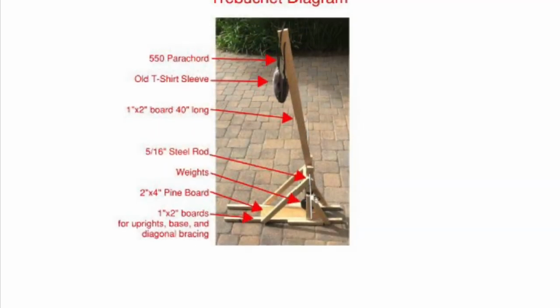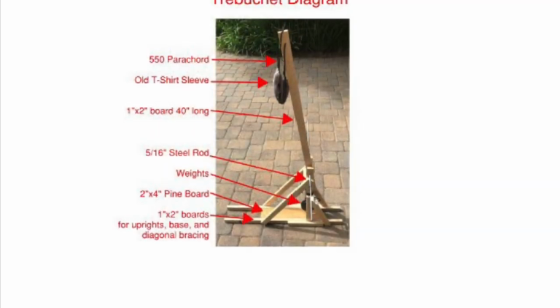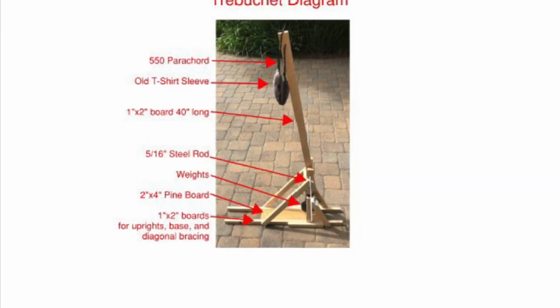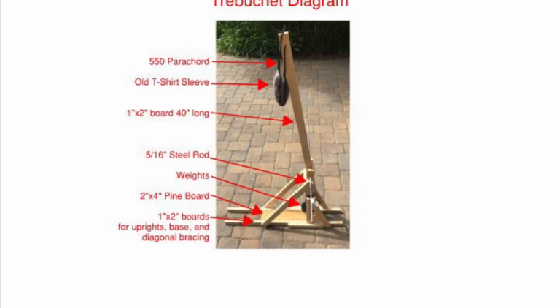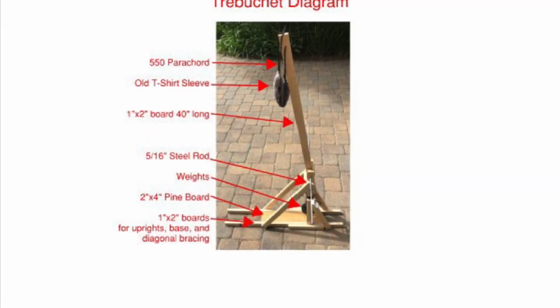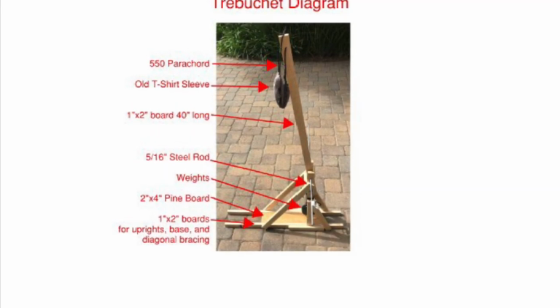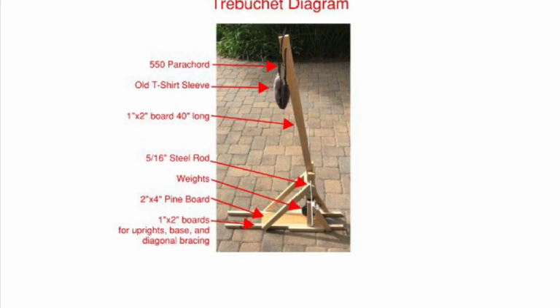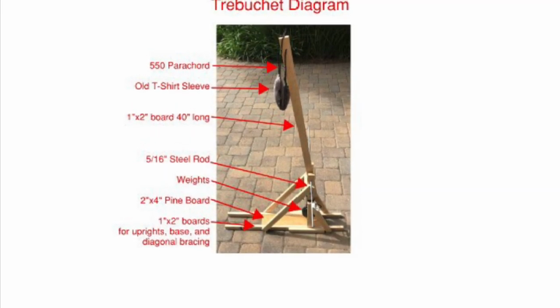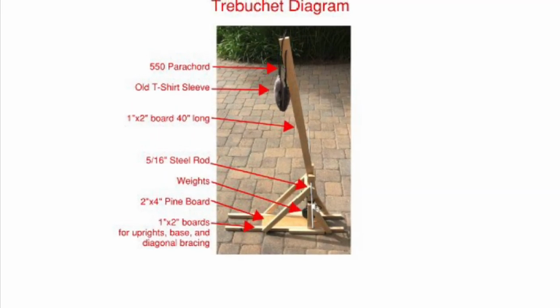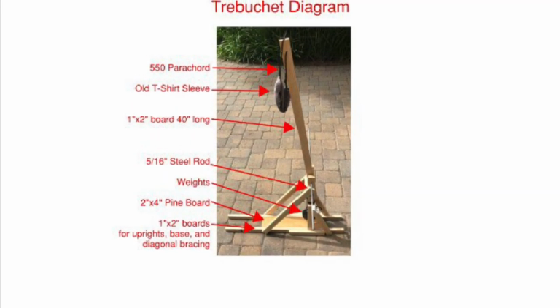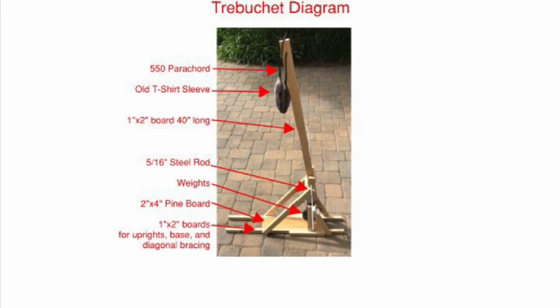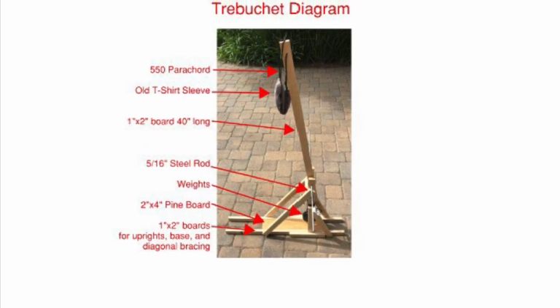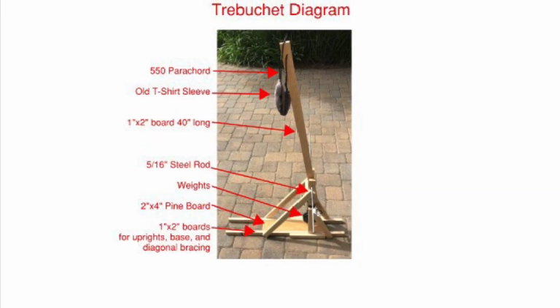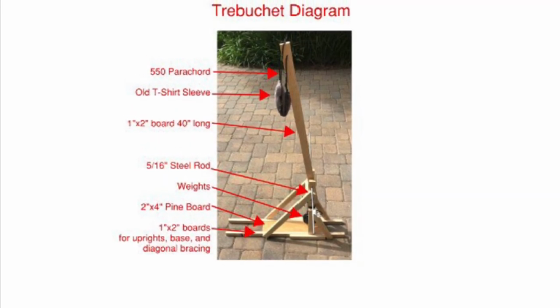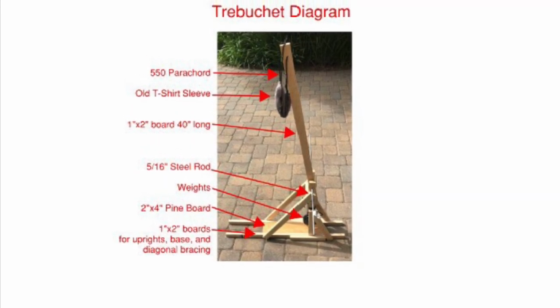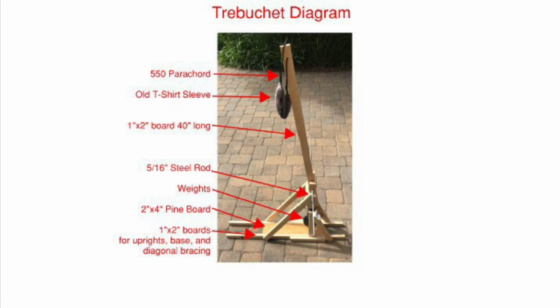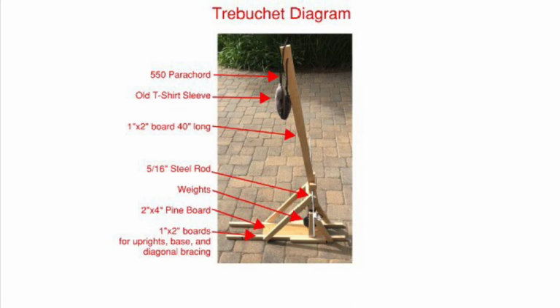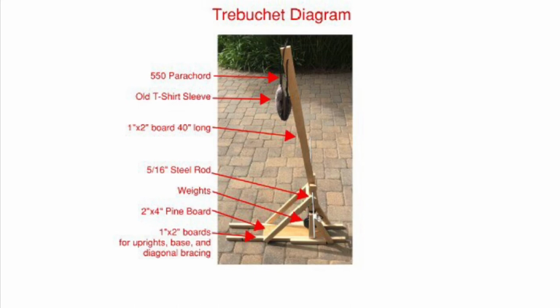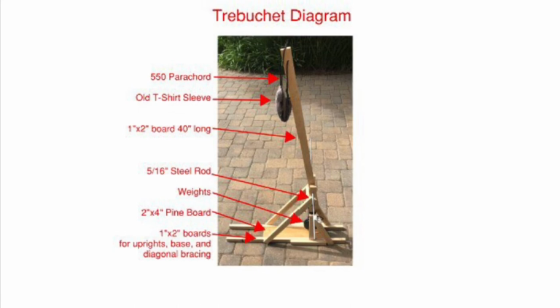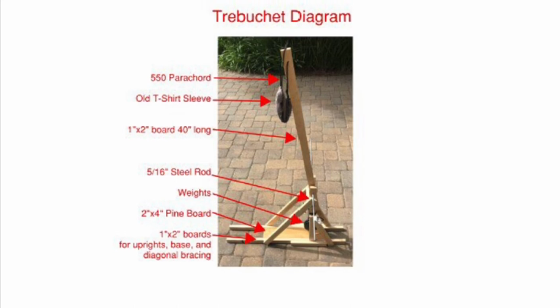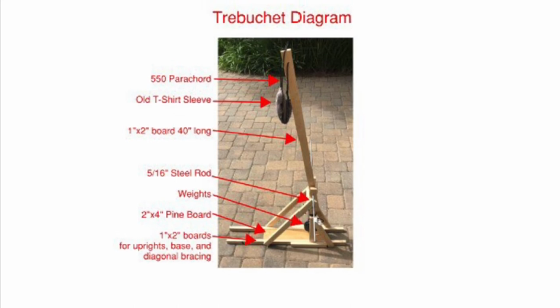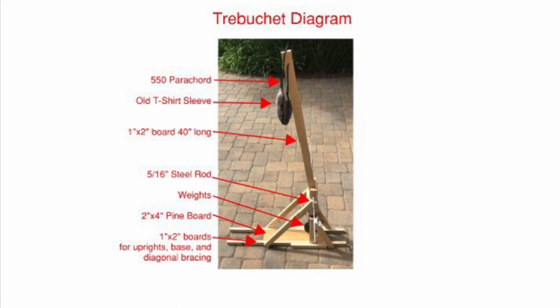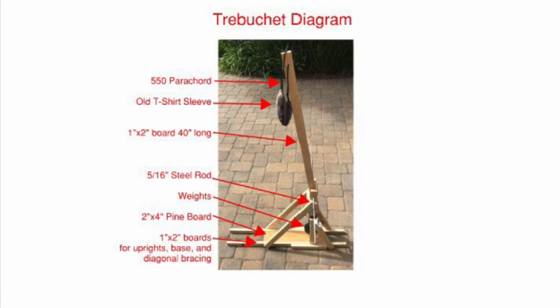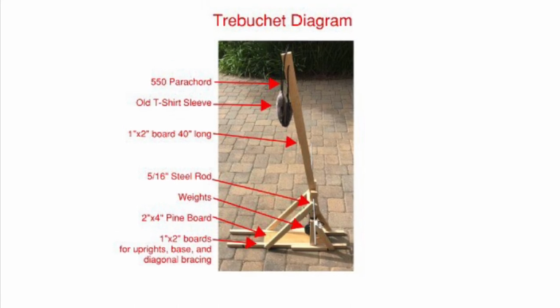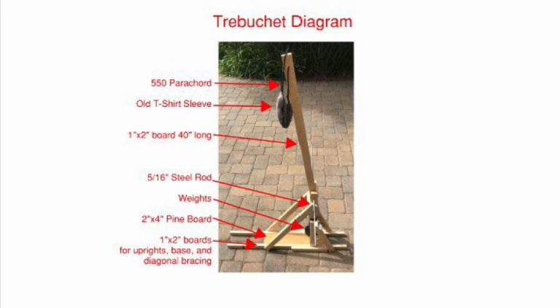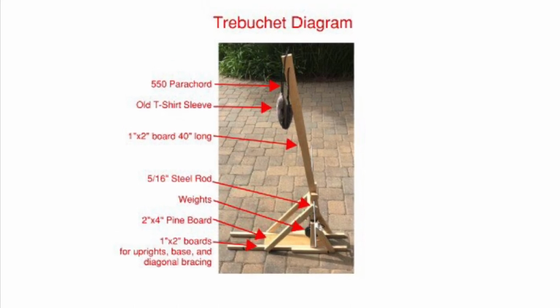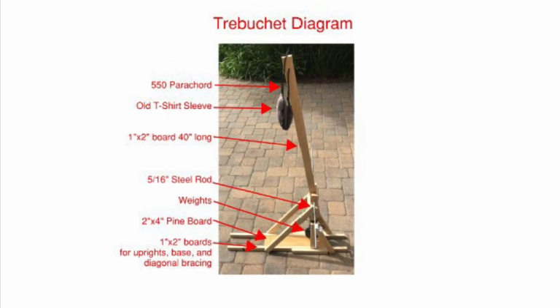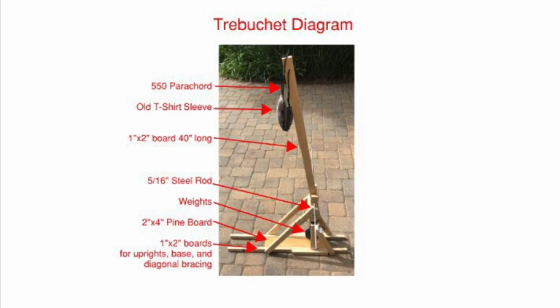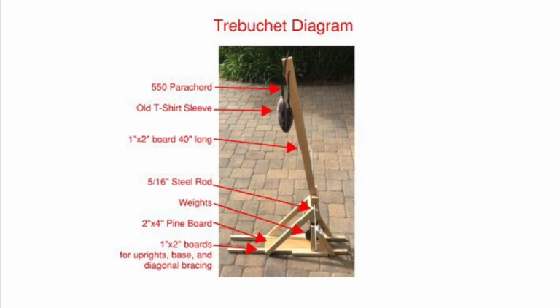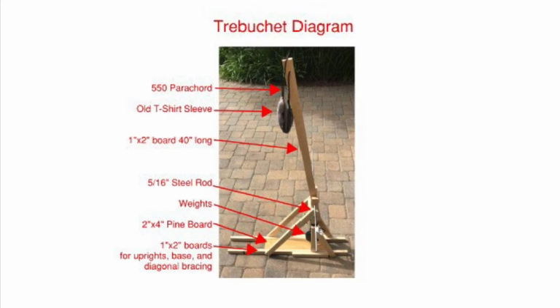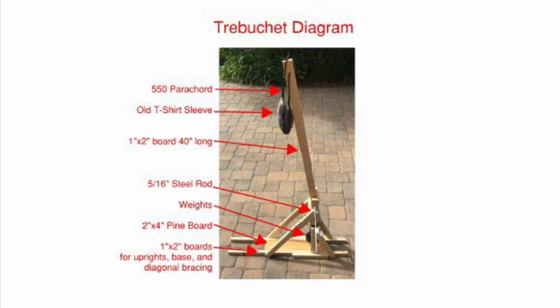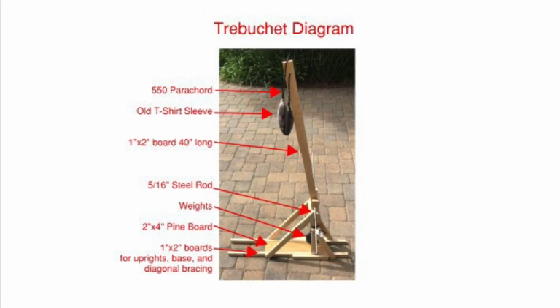This diagram shows all the parts labeled. You can press pause to write it all down.